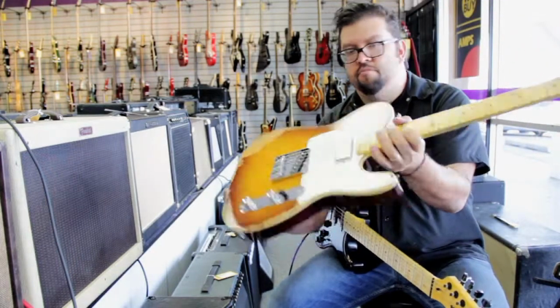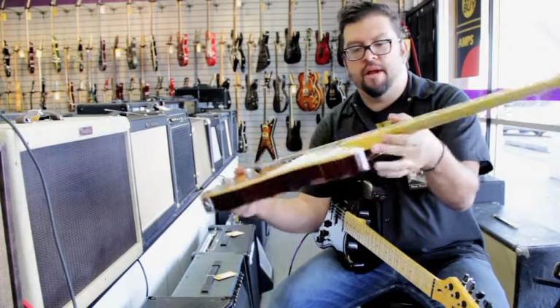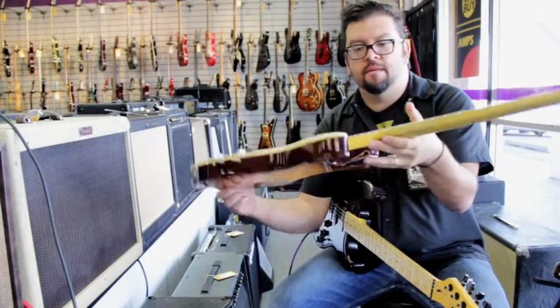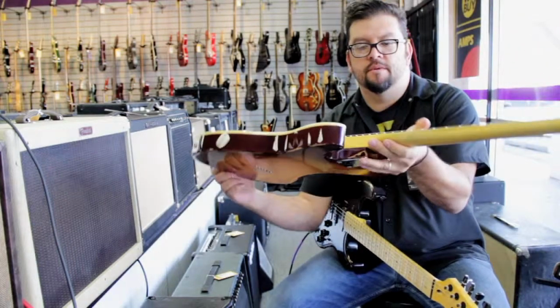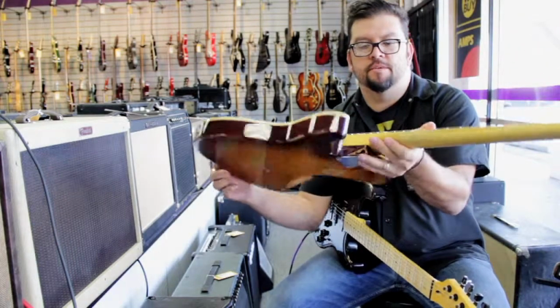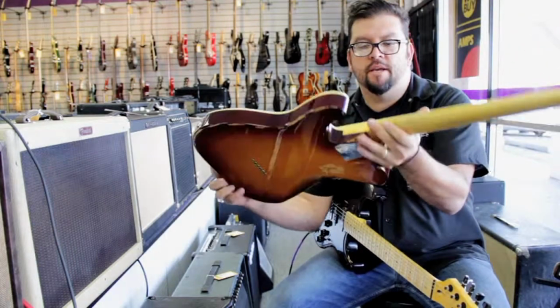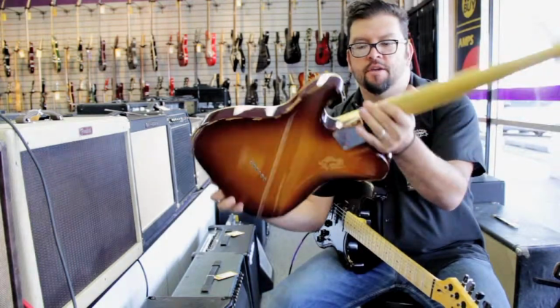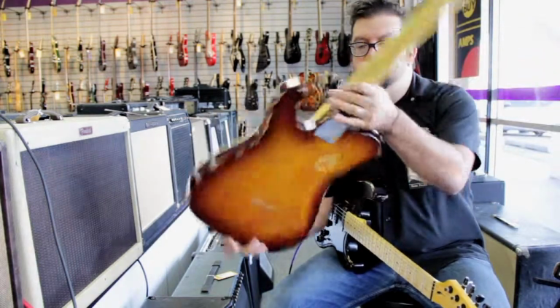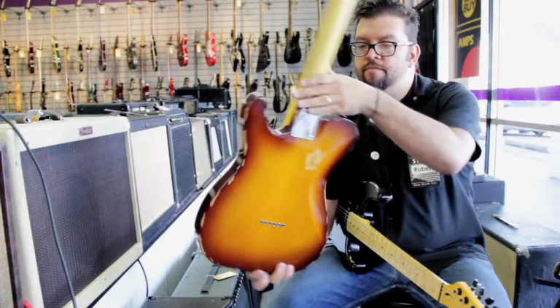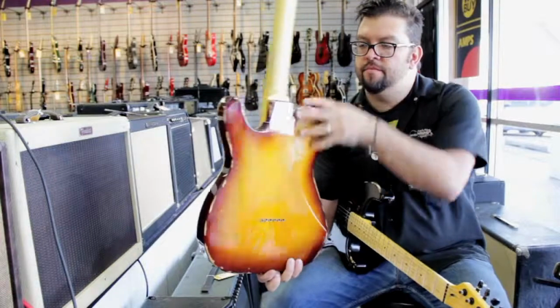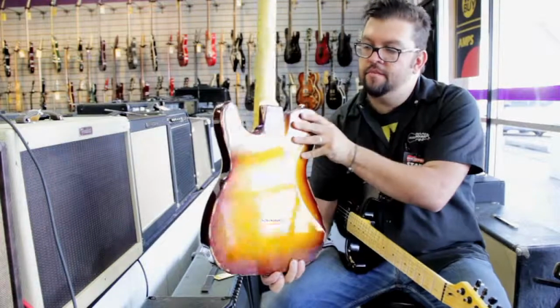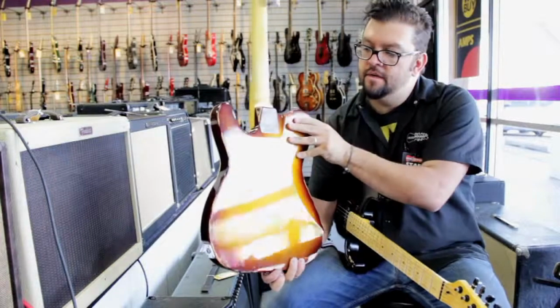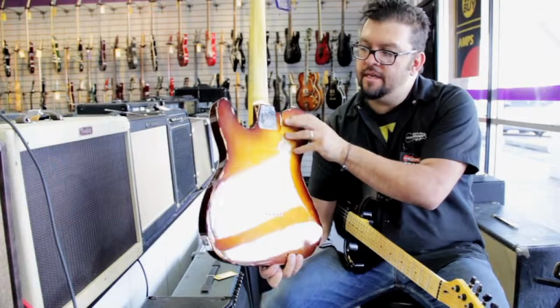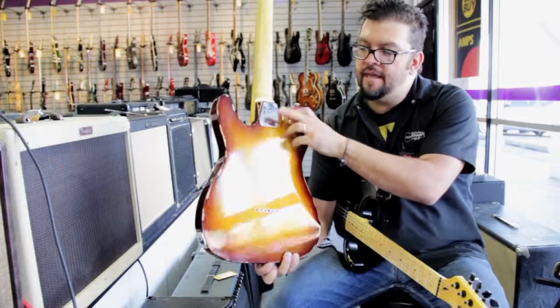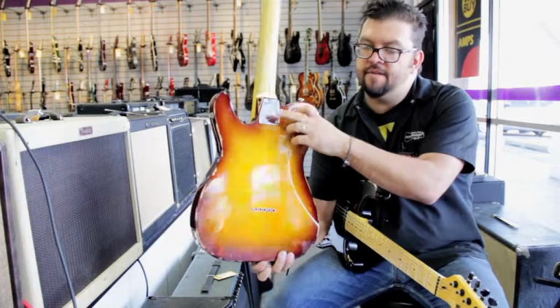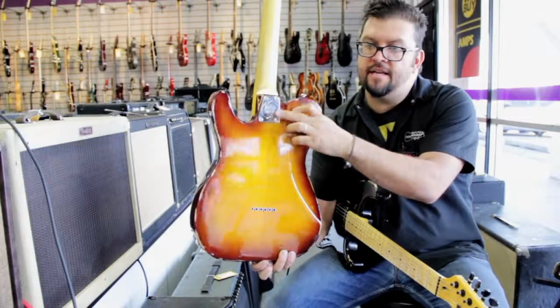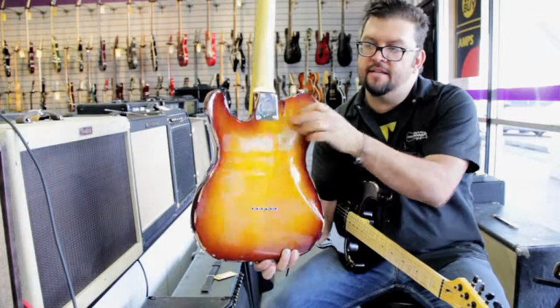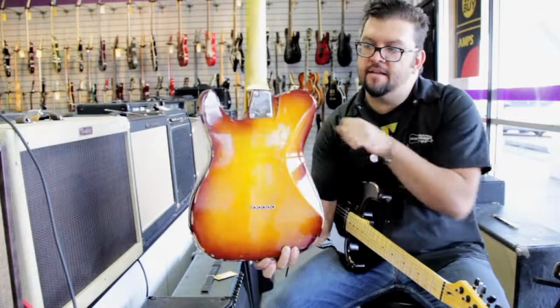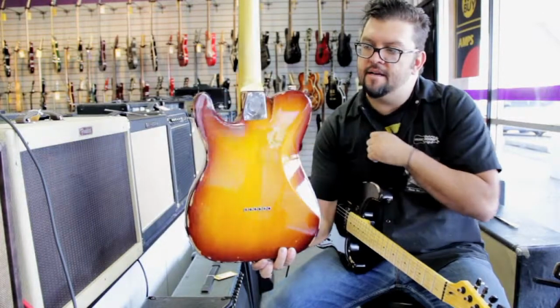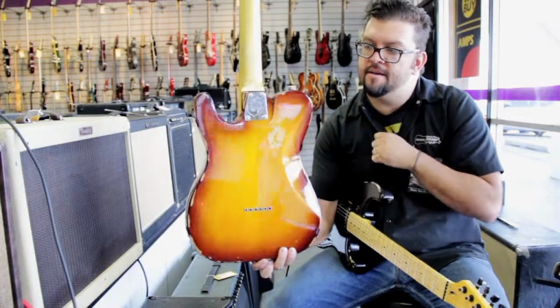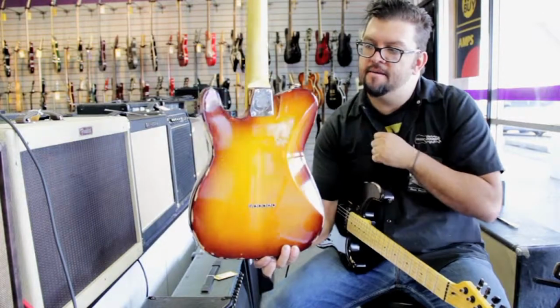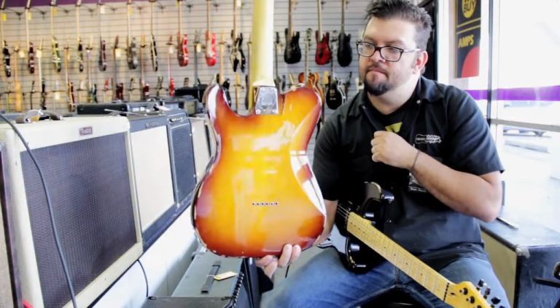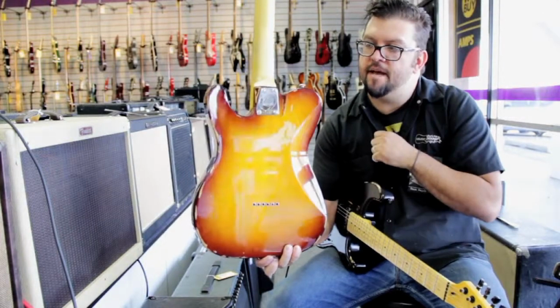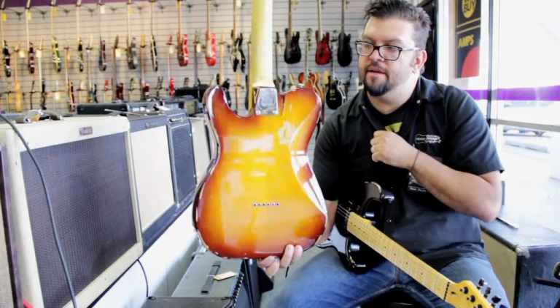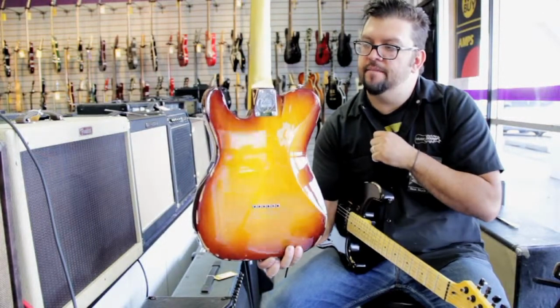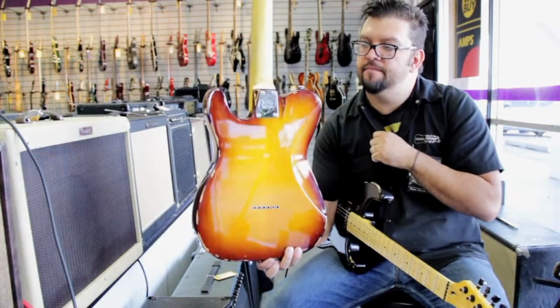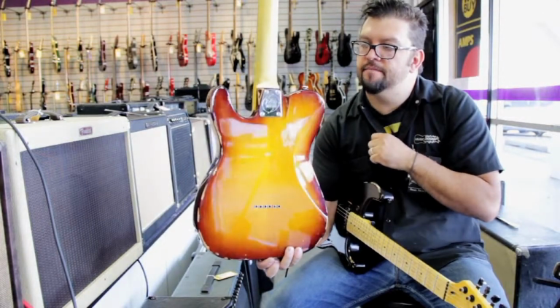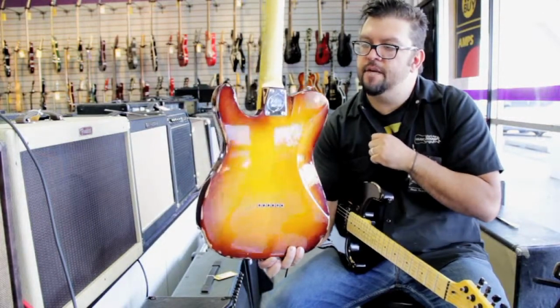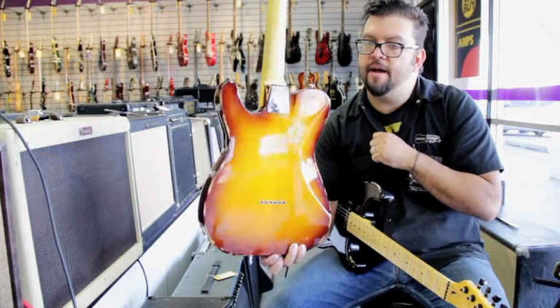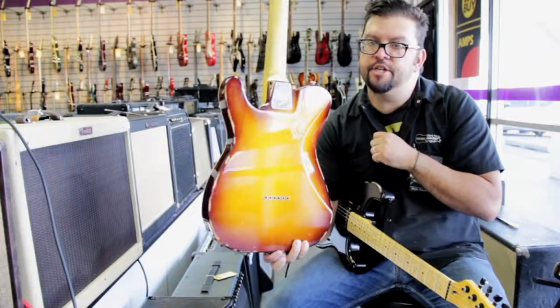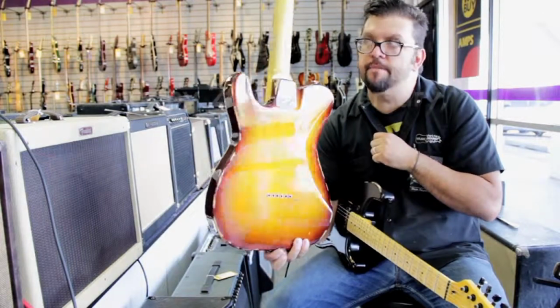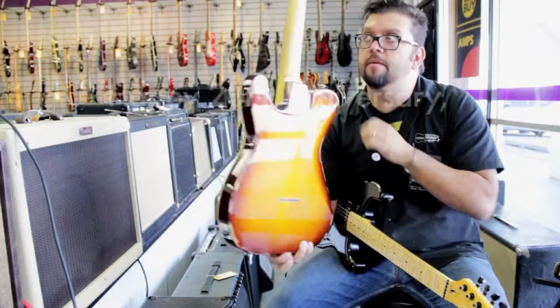Brand spanking new. Again, they have a nice little back plate. Come by and check them out, come play them.